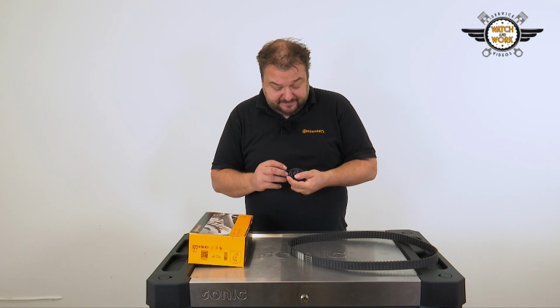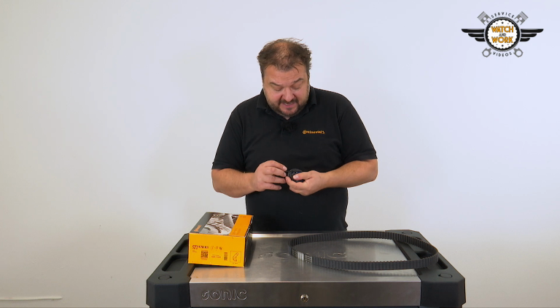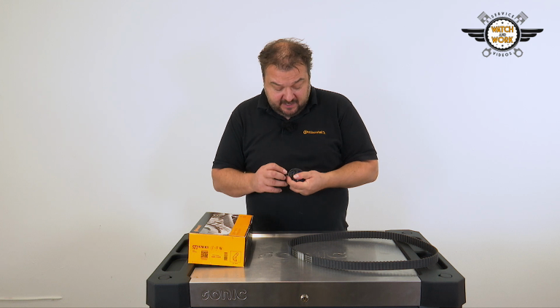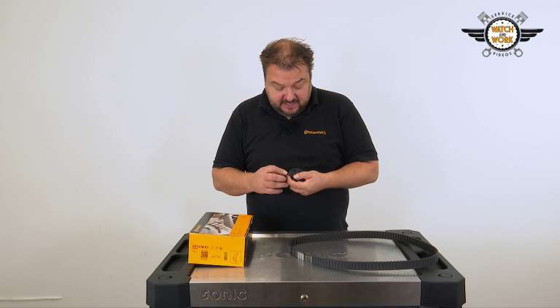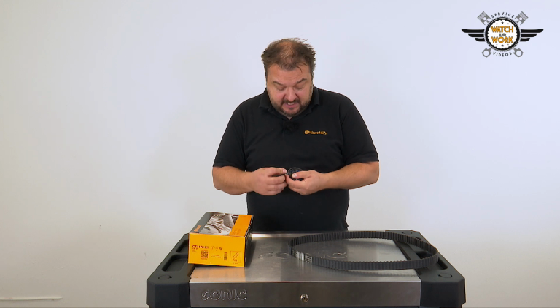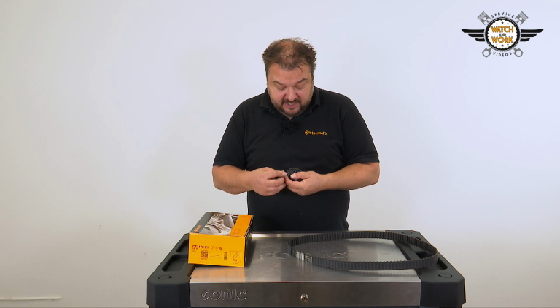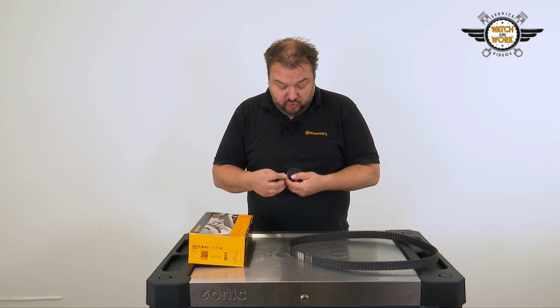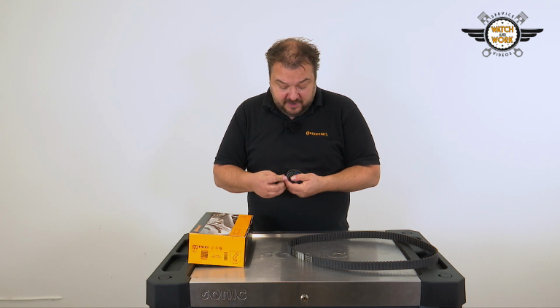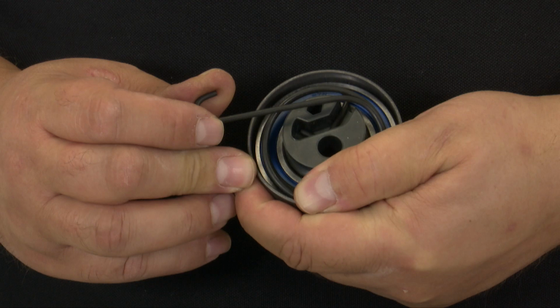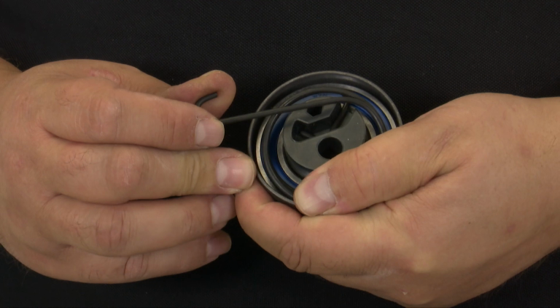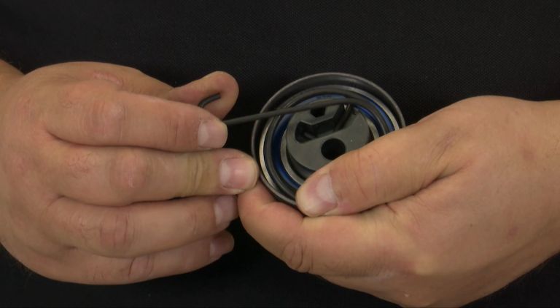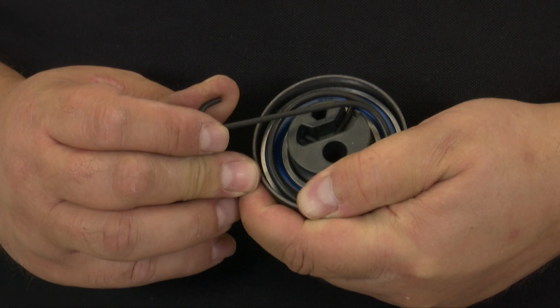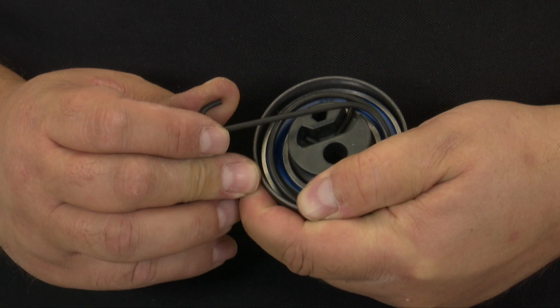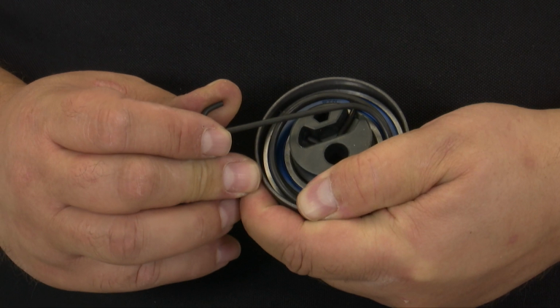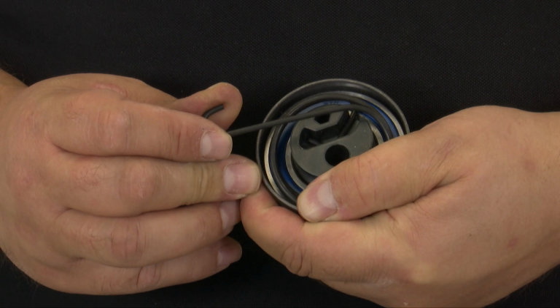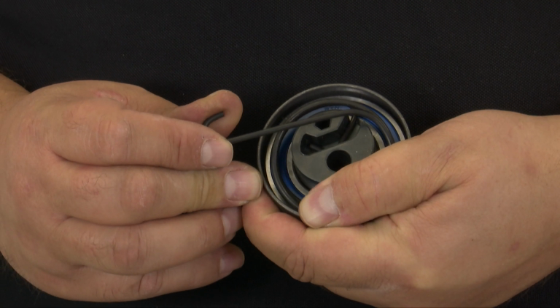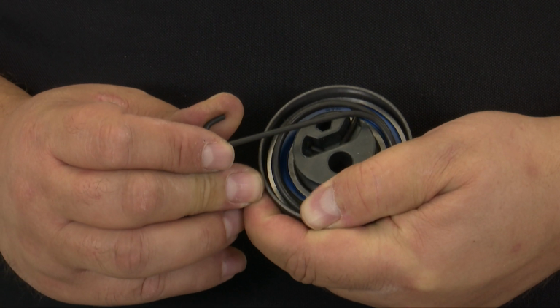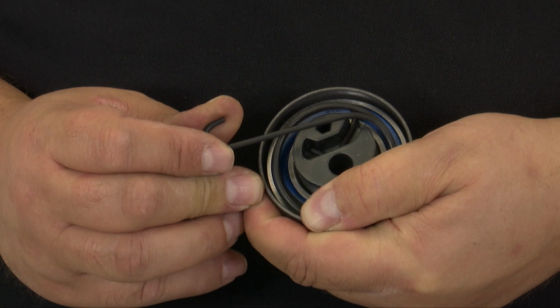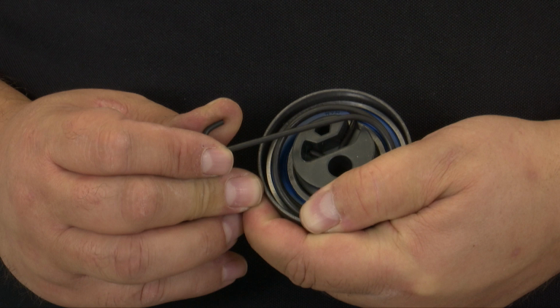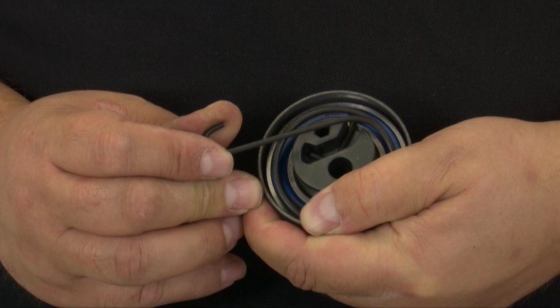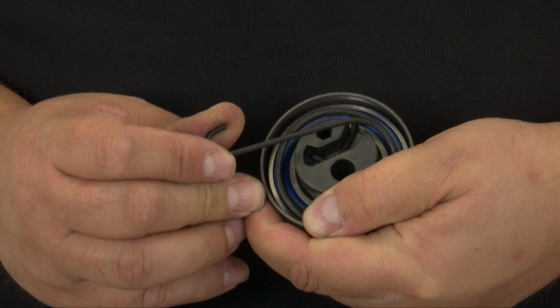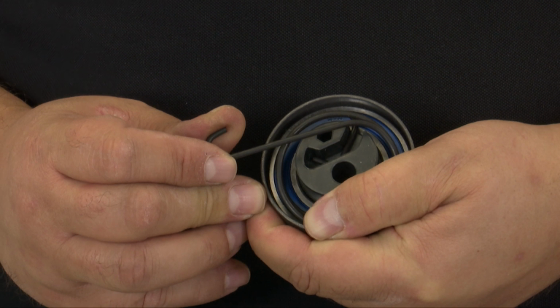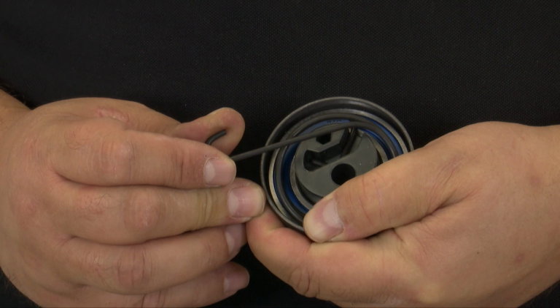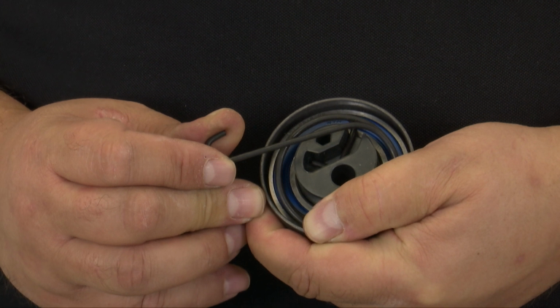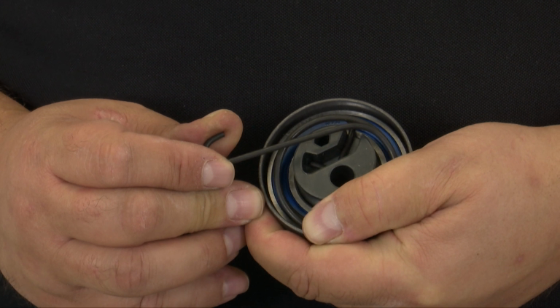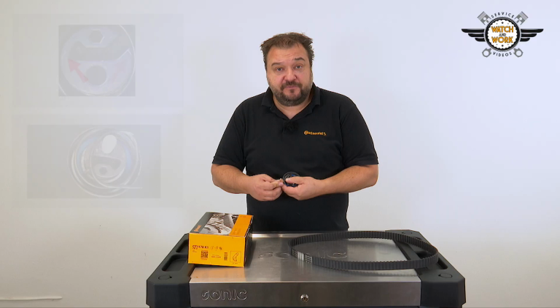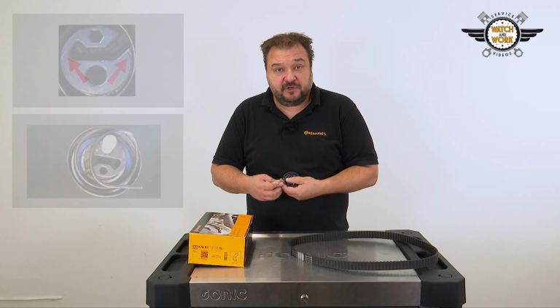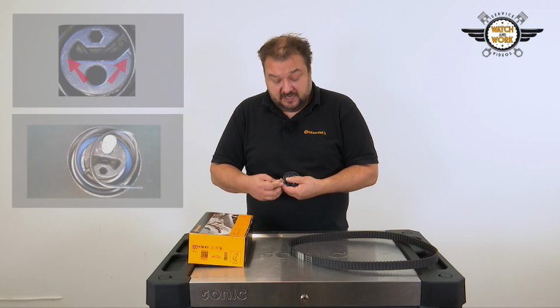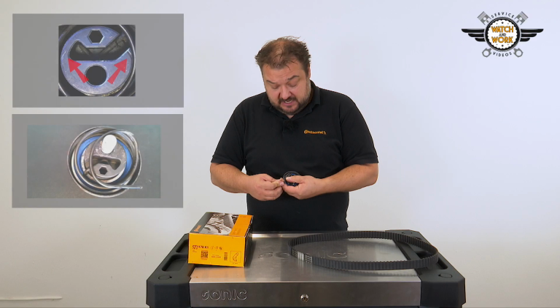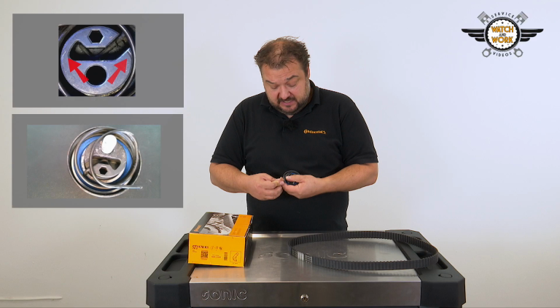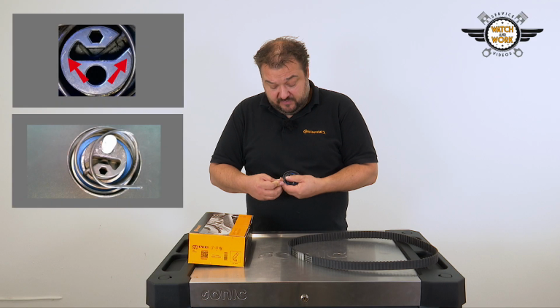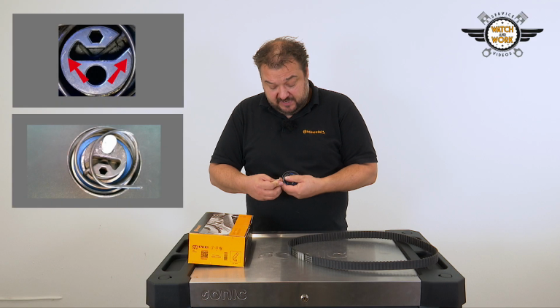The spring often crosses the tensioner pulley's contact surface, resulting in a misaligned fit and incorrect tensioning.